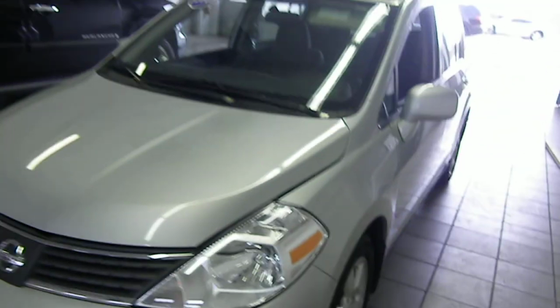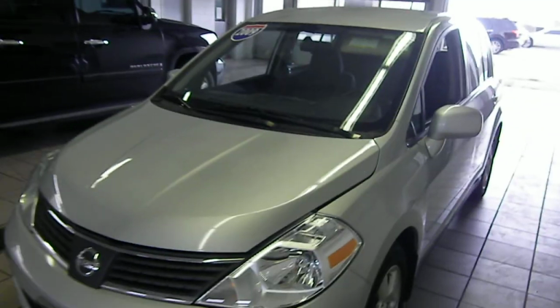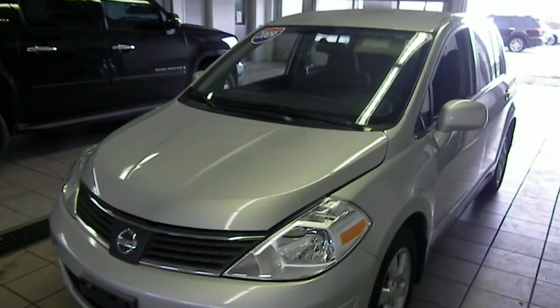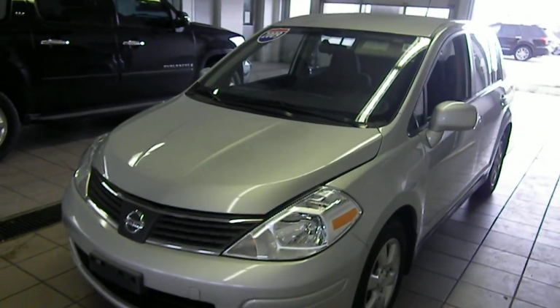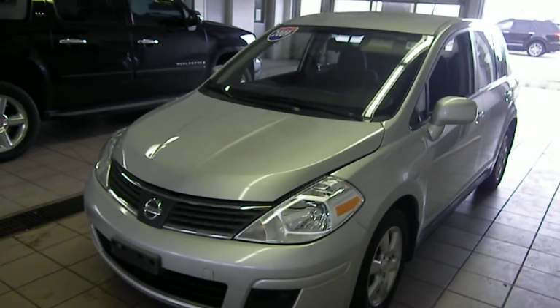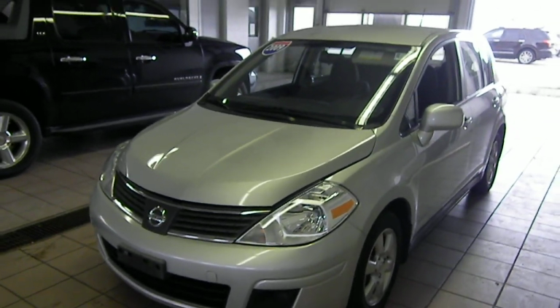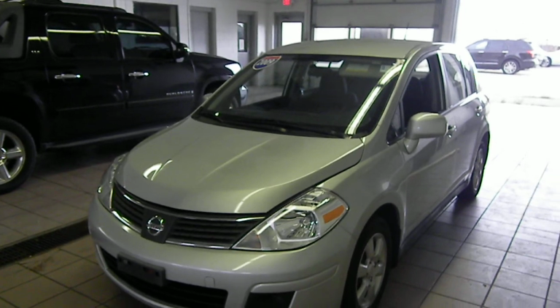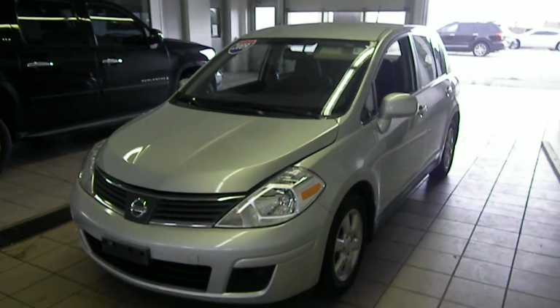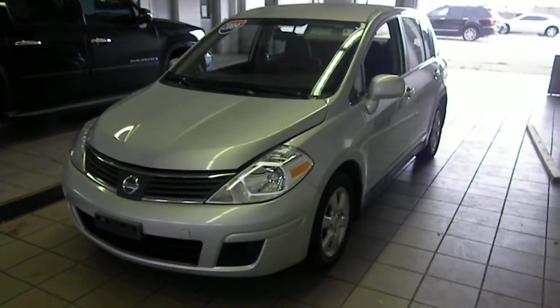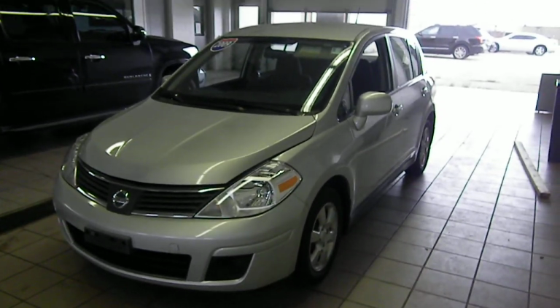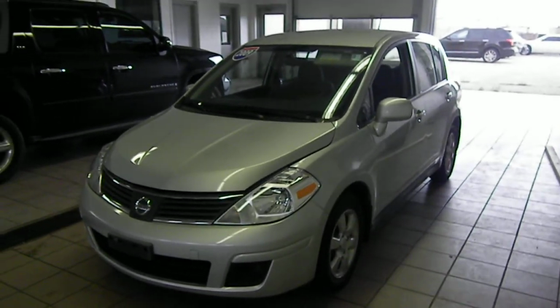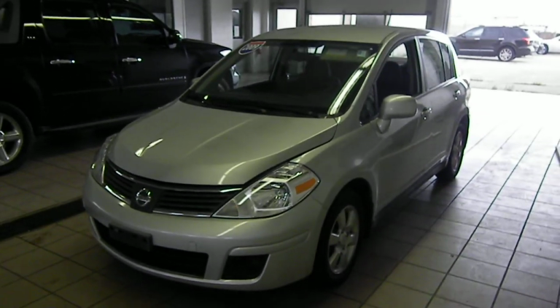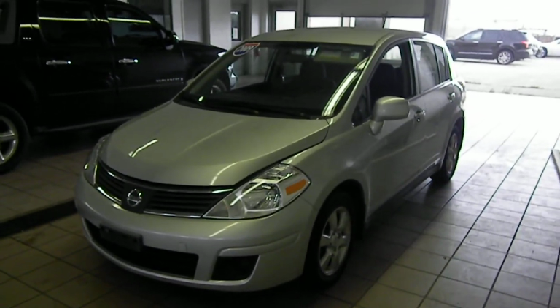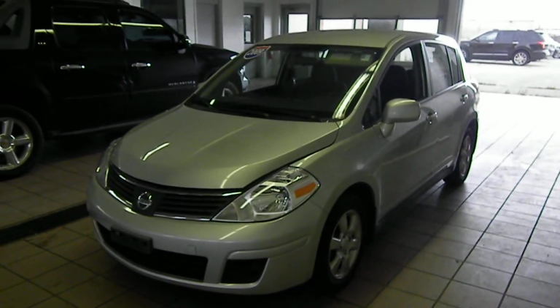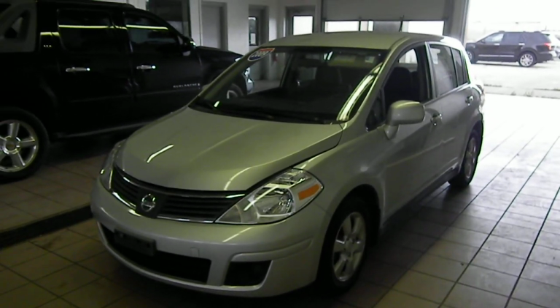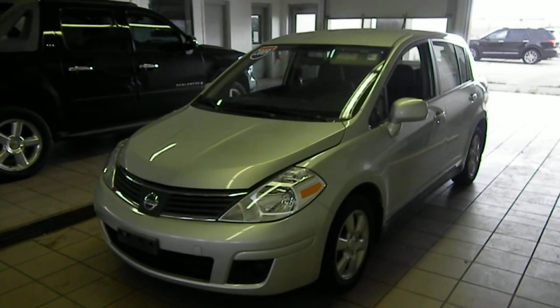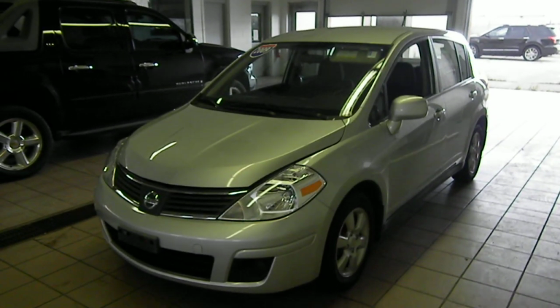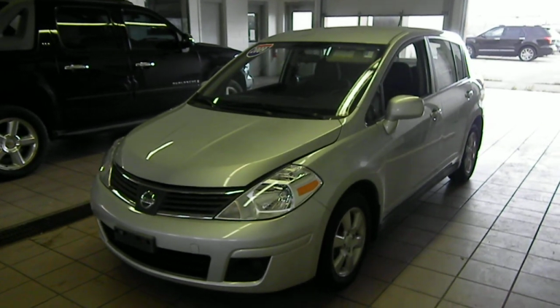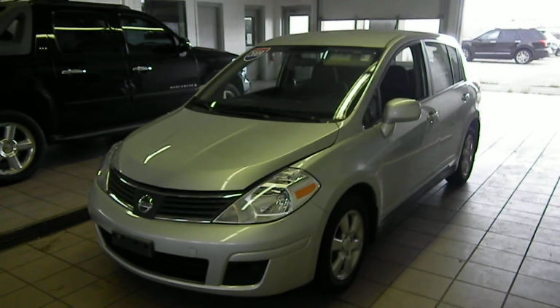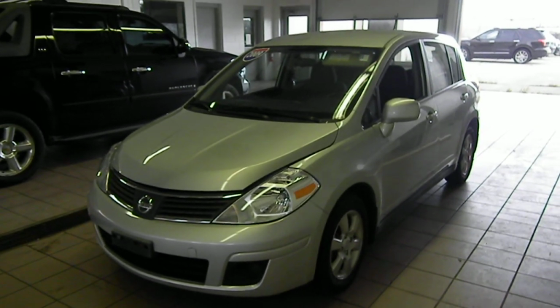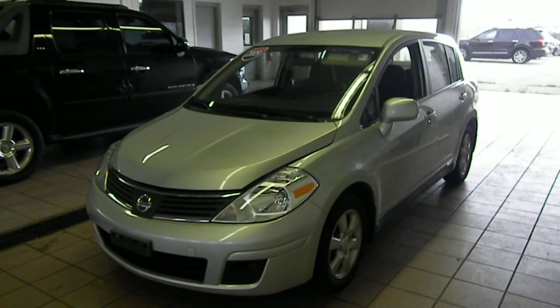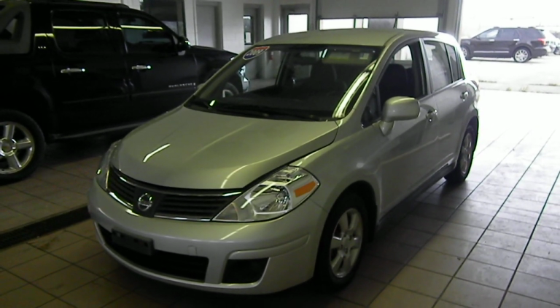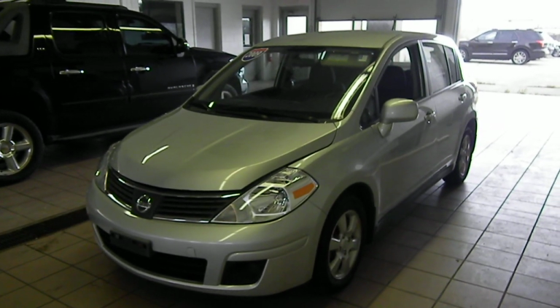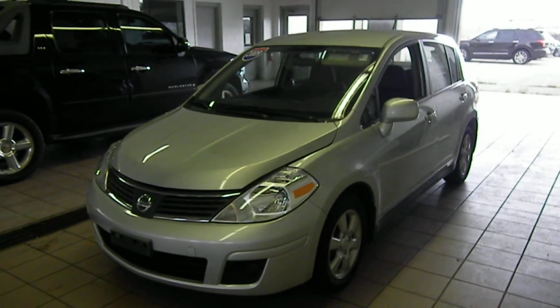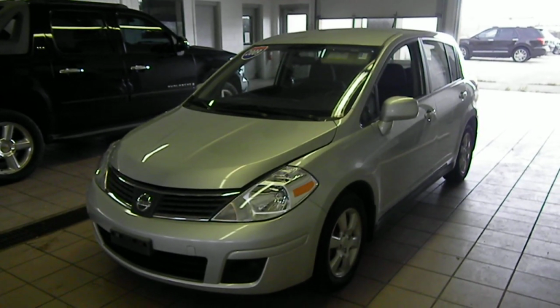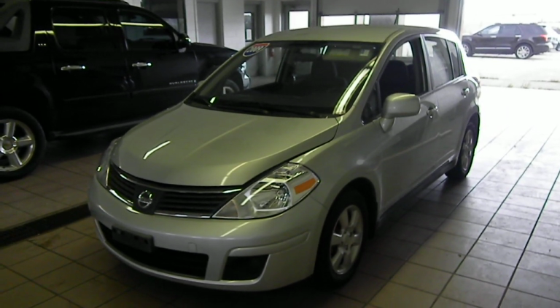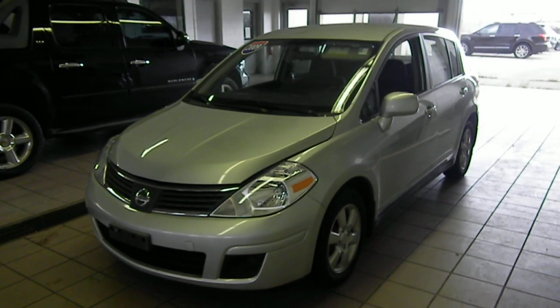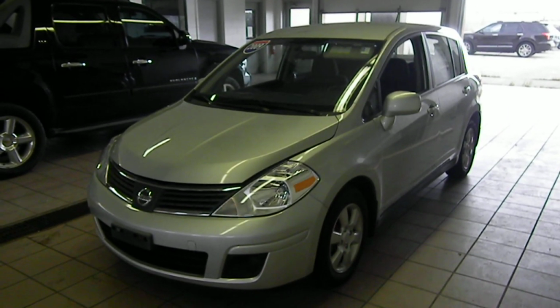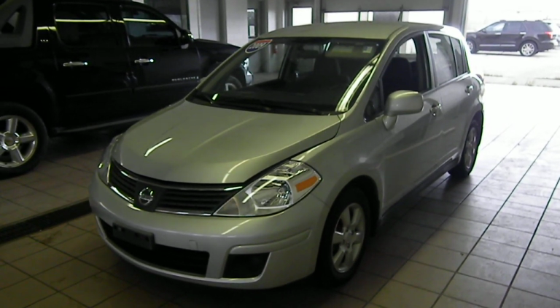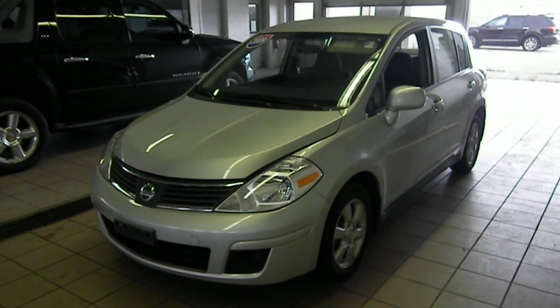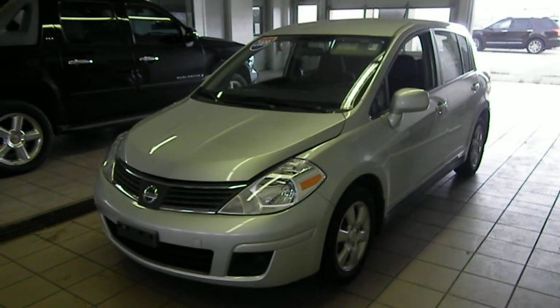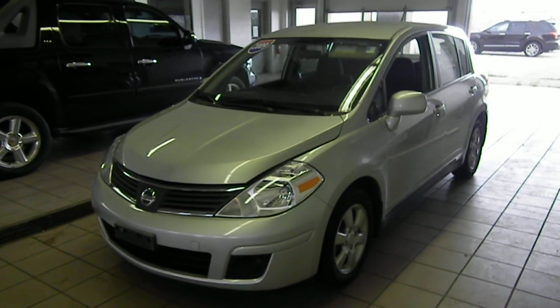And this is stock number M1444, 2009 Nissan Versa. All the information you need.